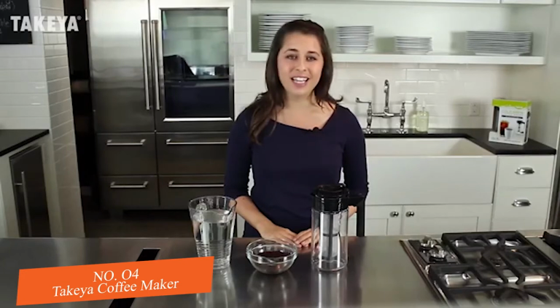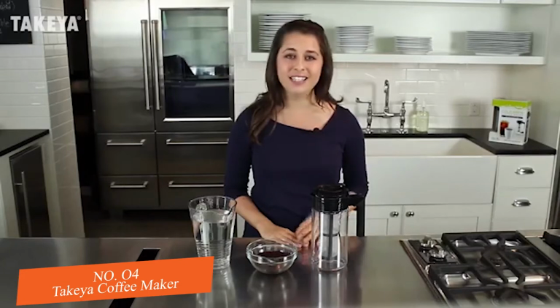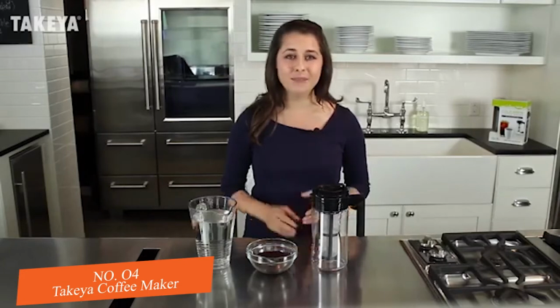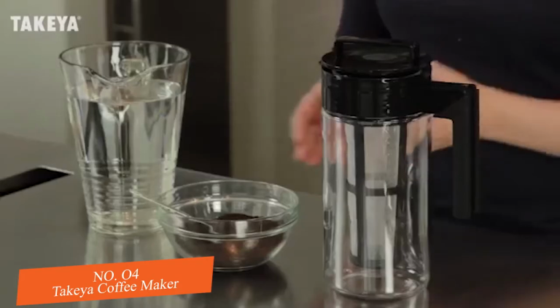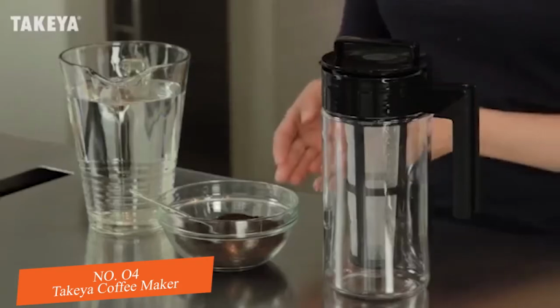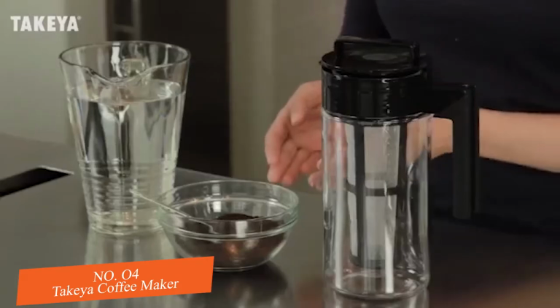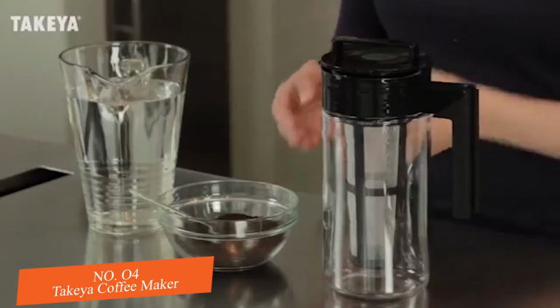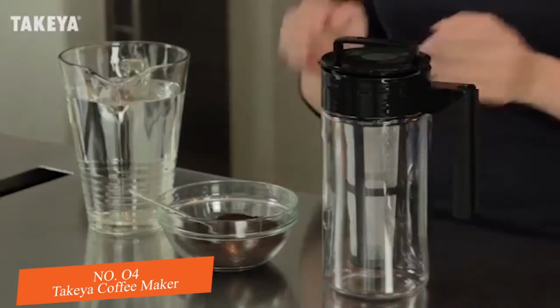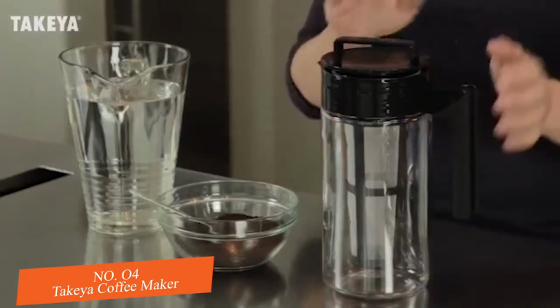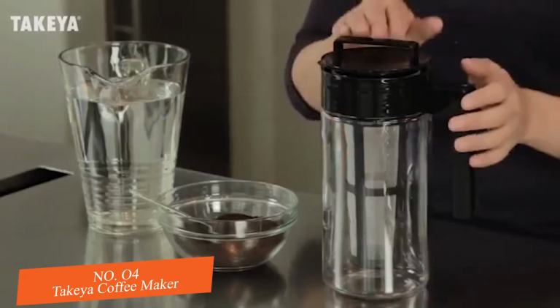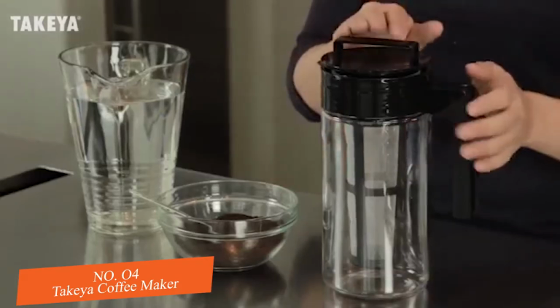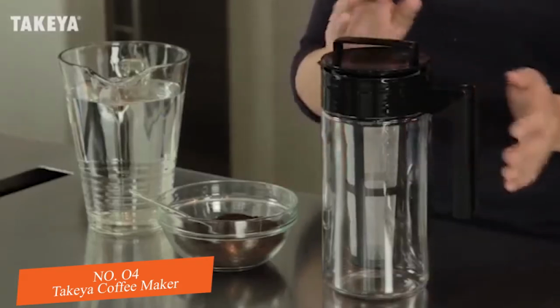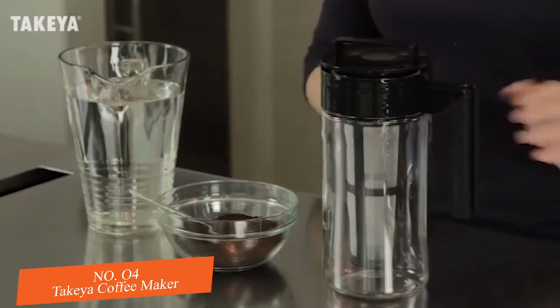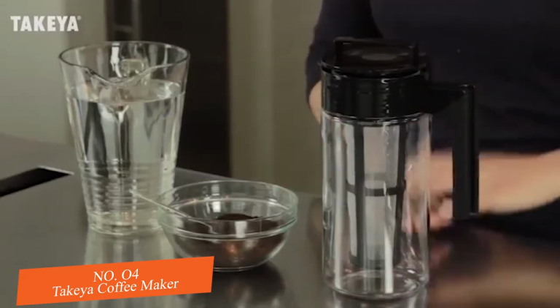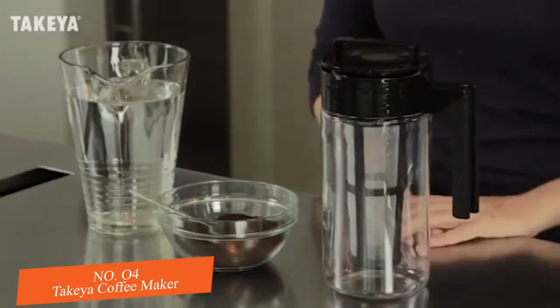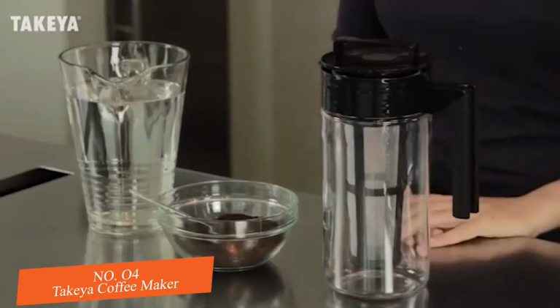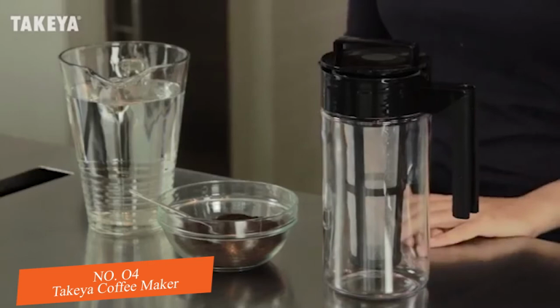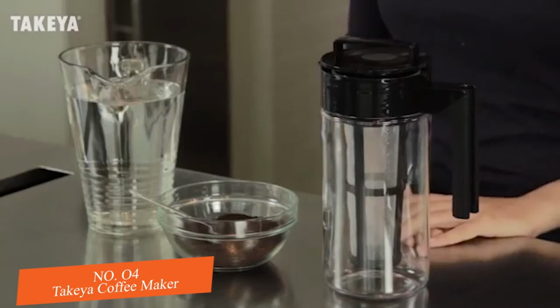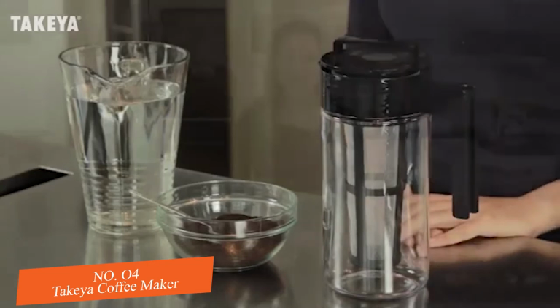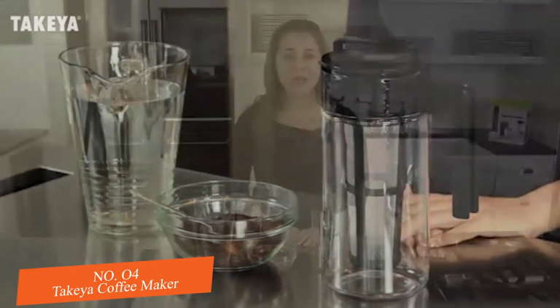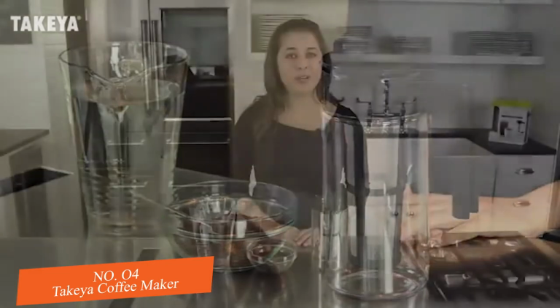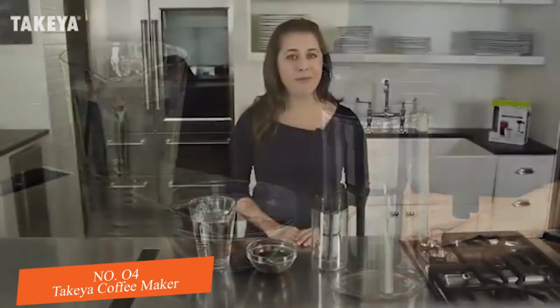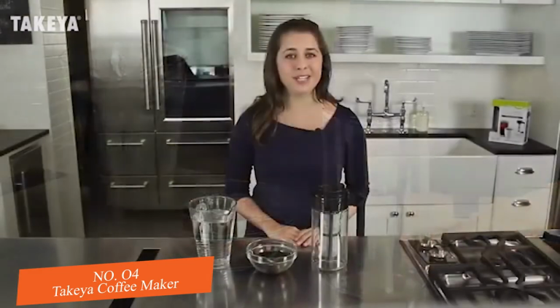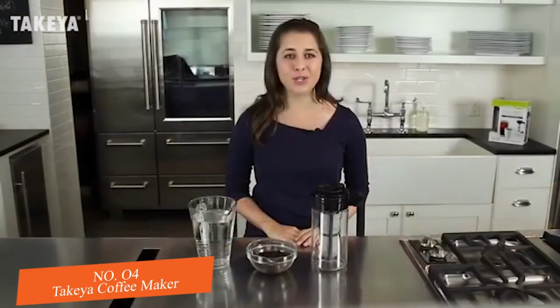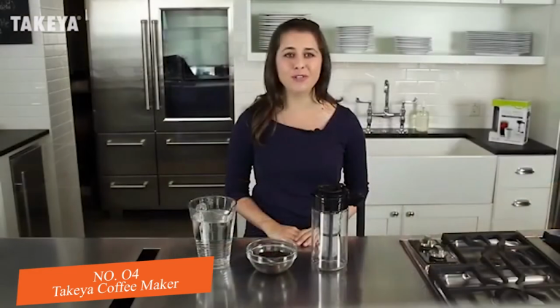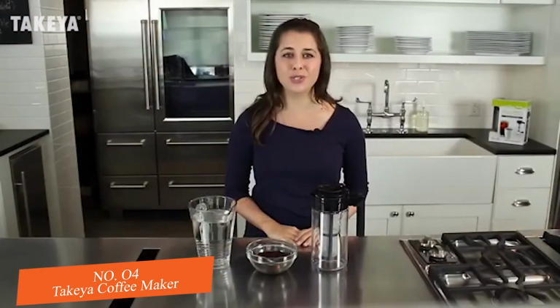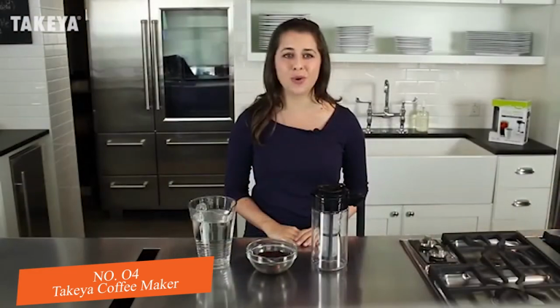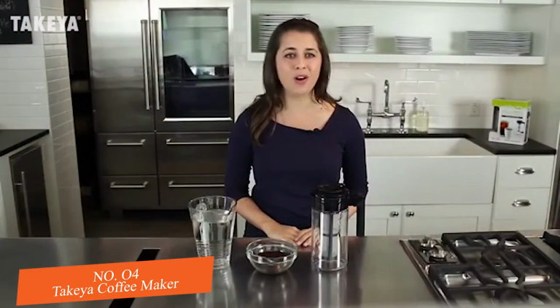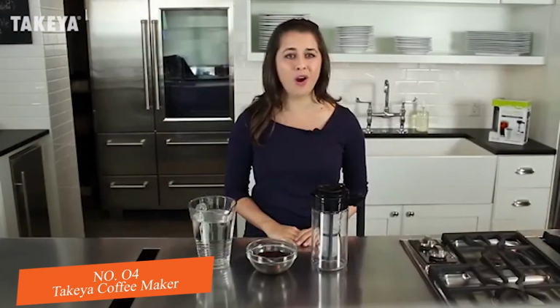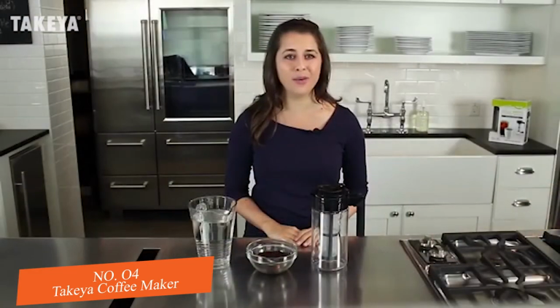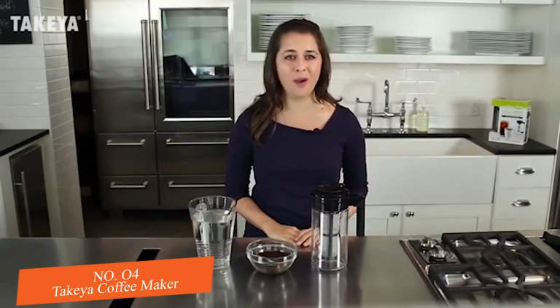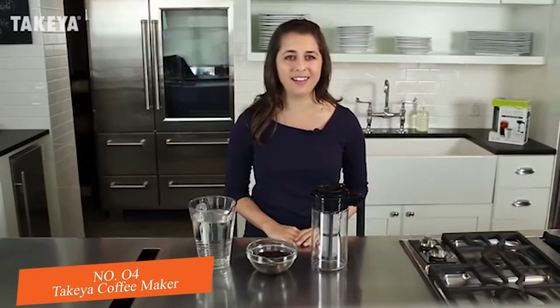It's as simple as add coffee, brew, and serve hot or iced. And you can make, serve, and store all in one.